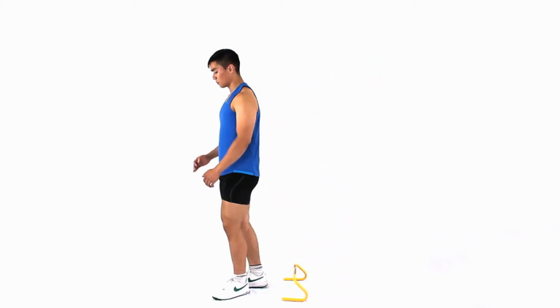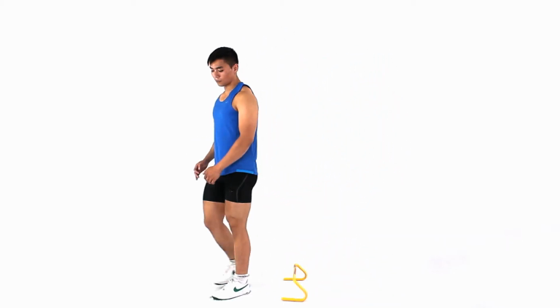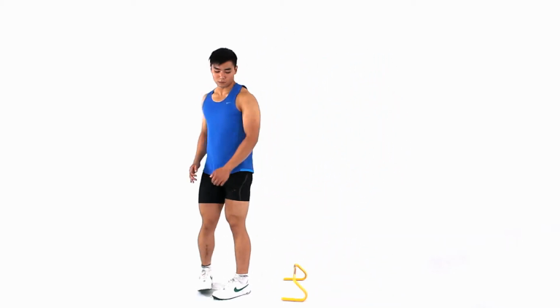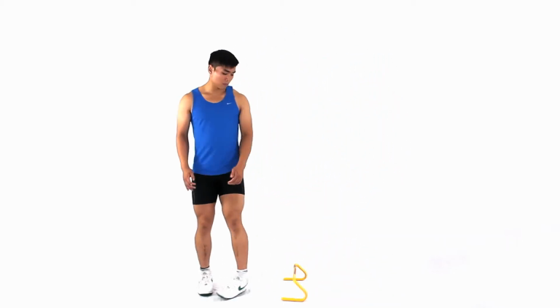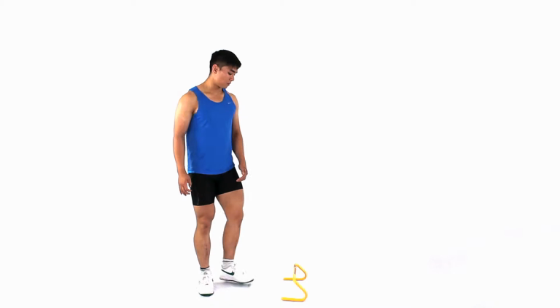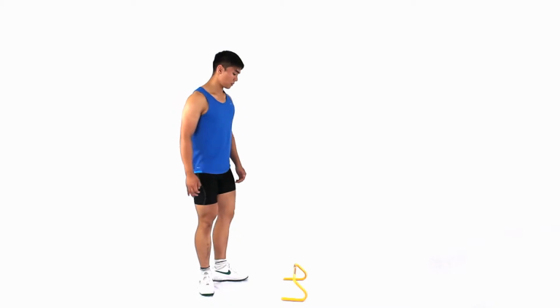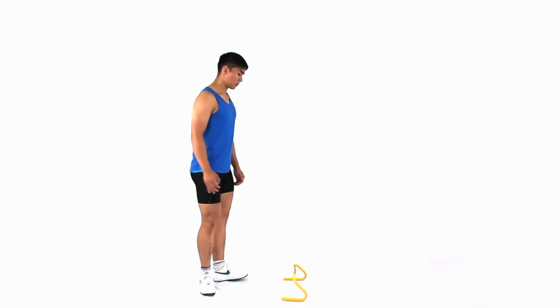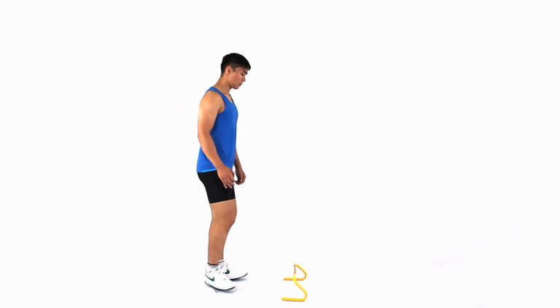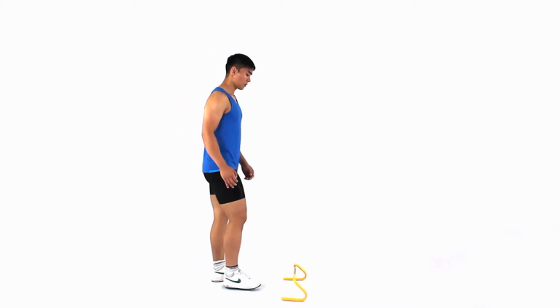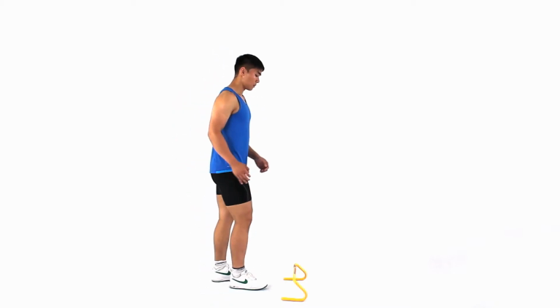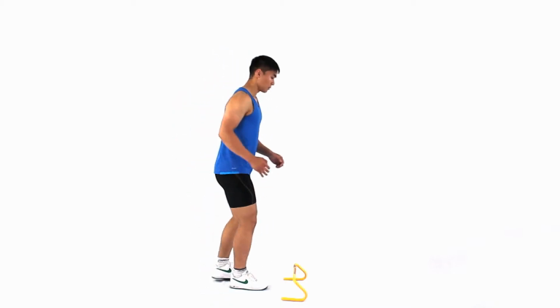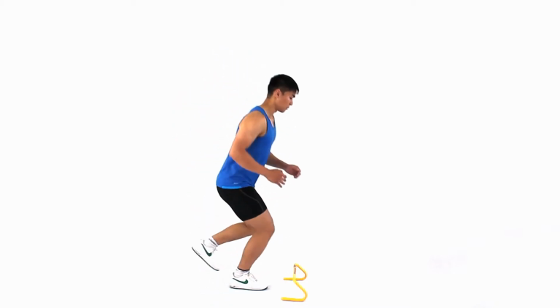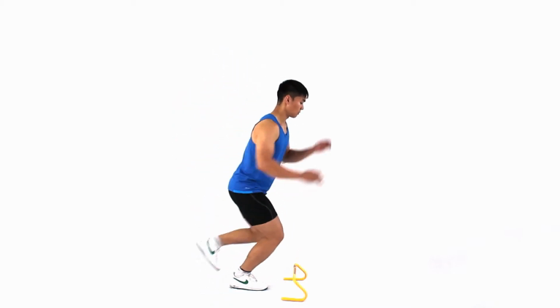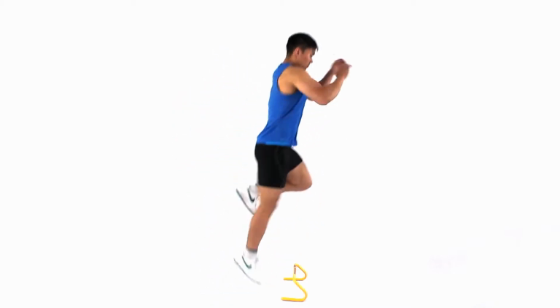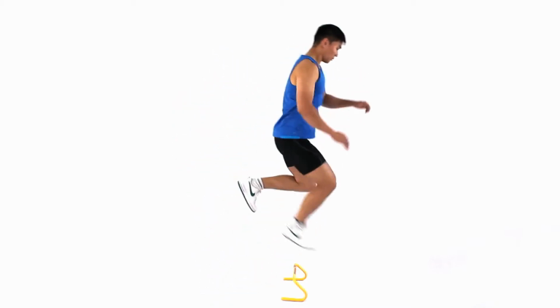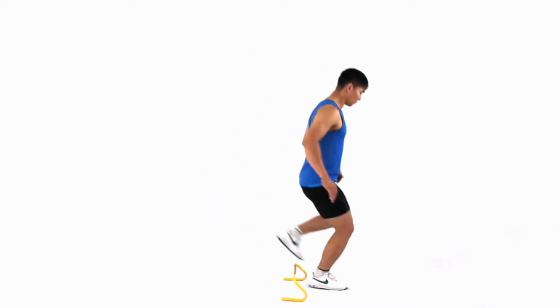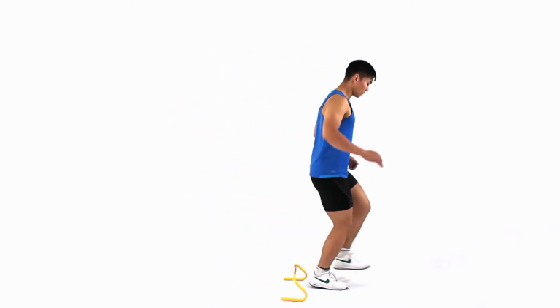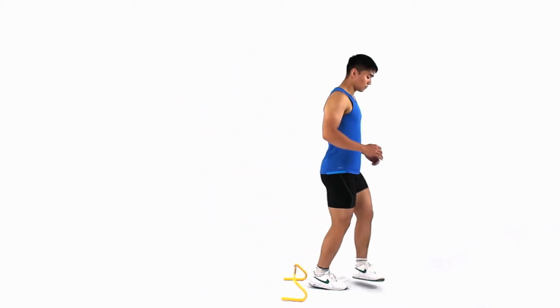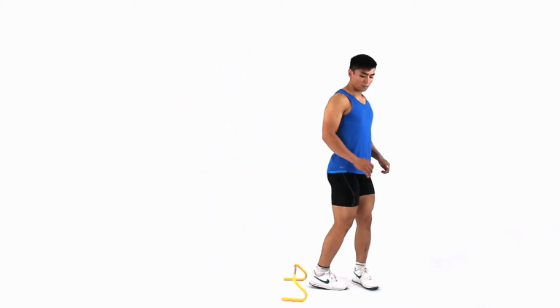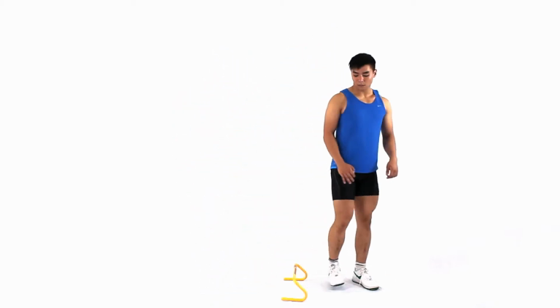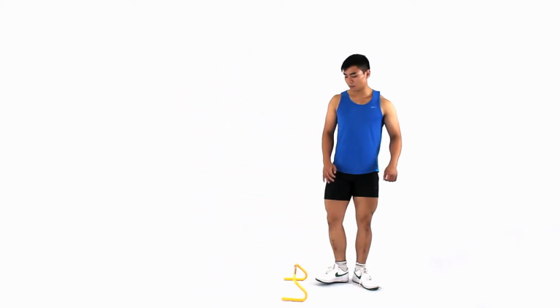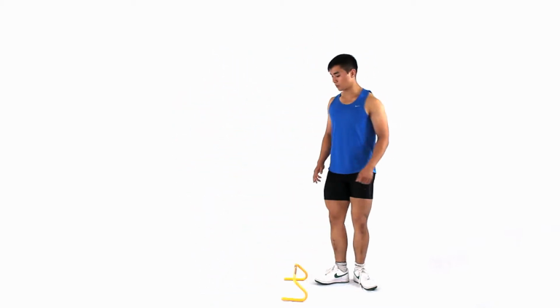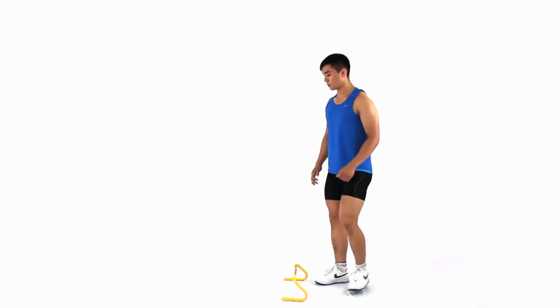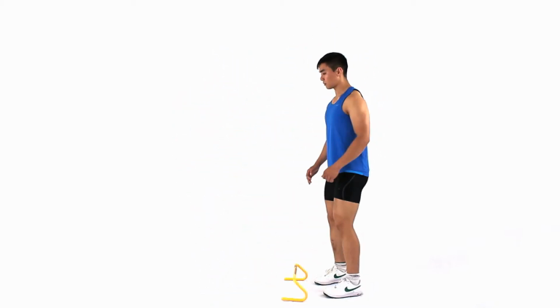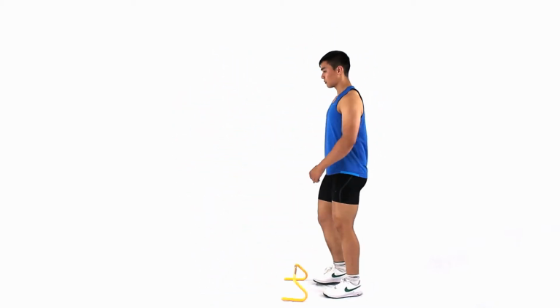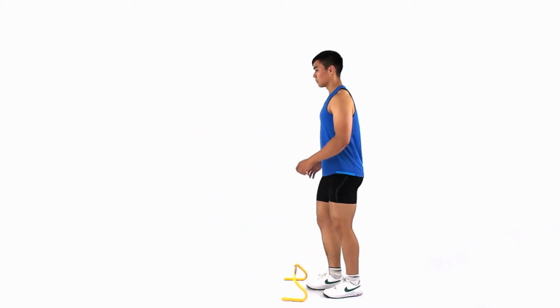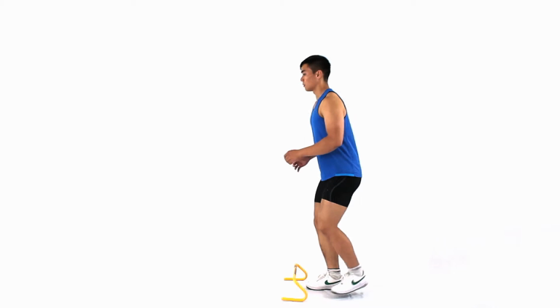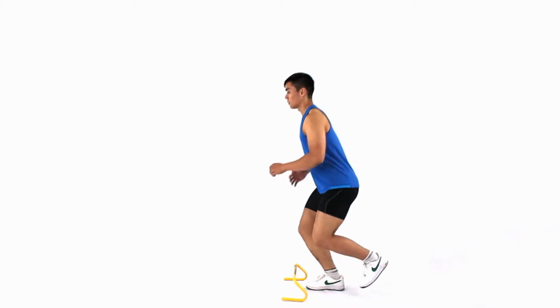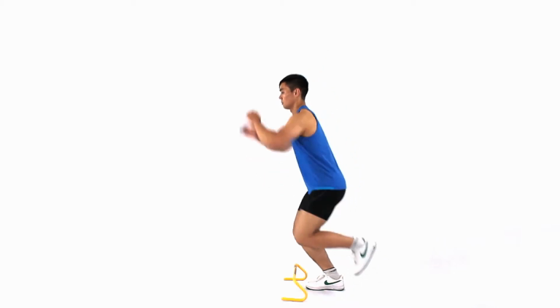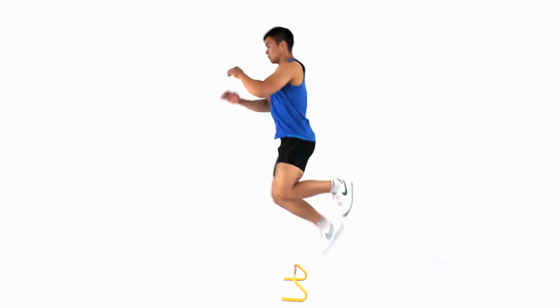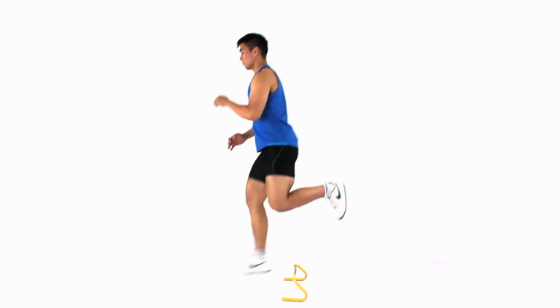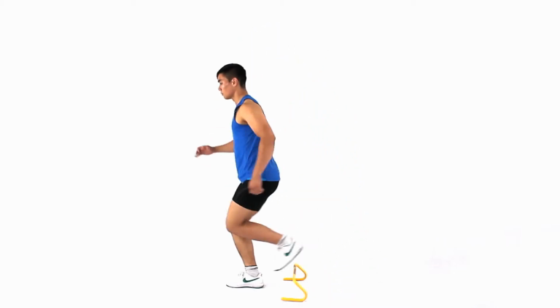Jump in front of you. Your therapist may also ask you to jump behind you, but be careful as it's possible to lose balance.